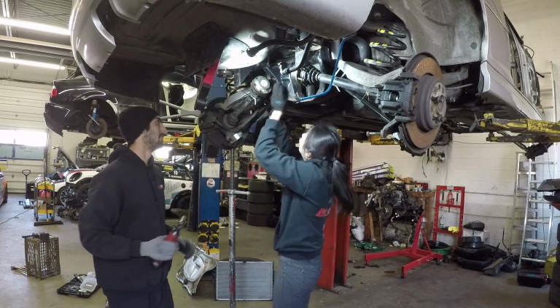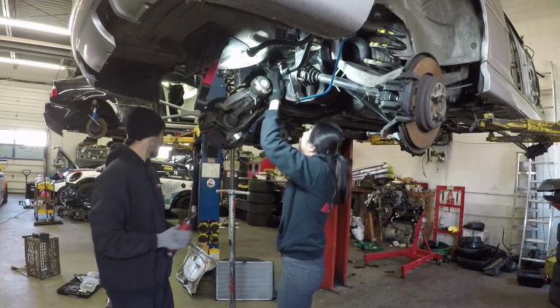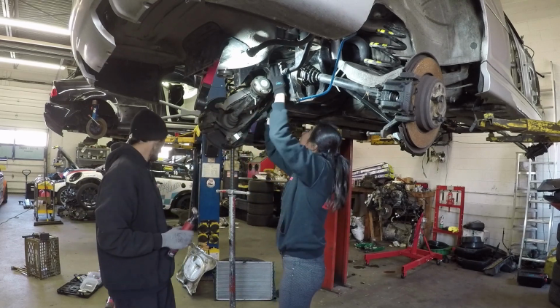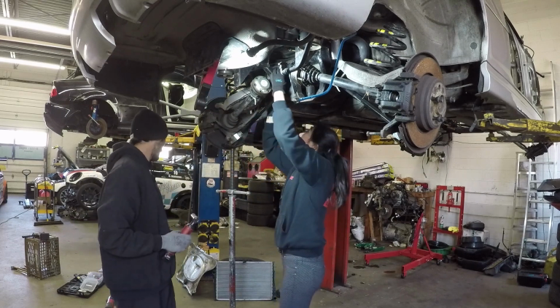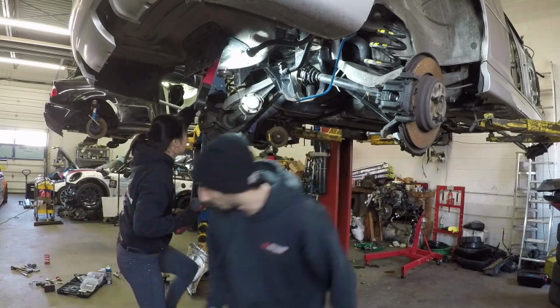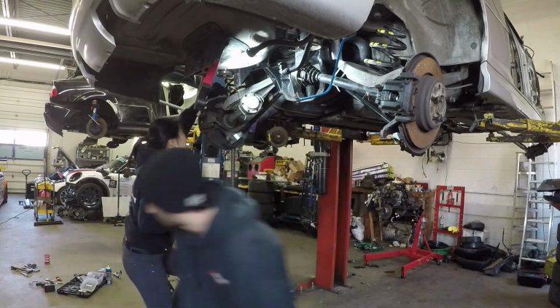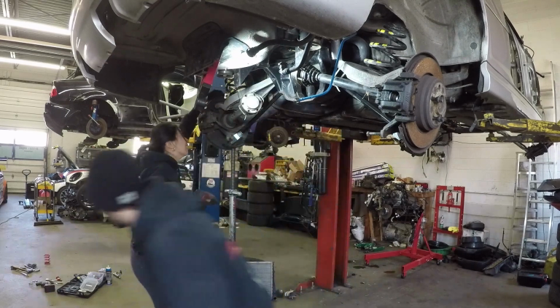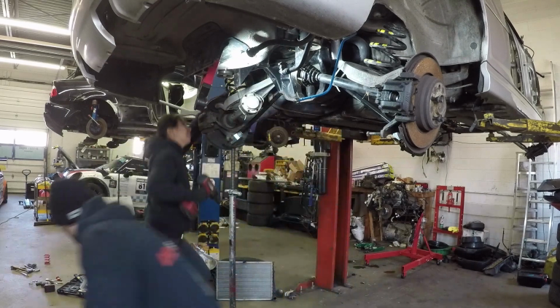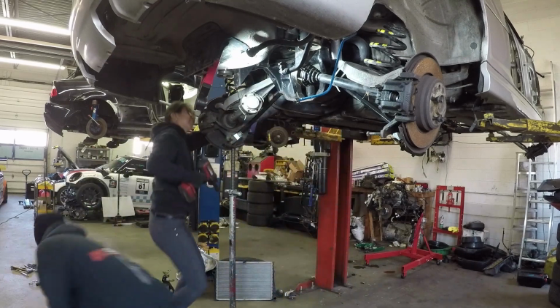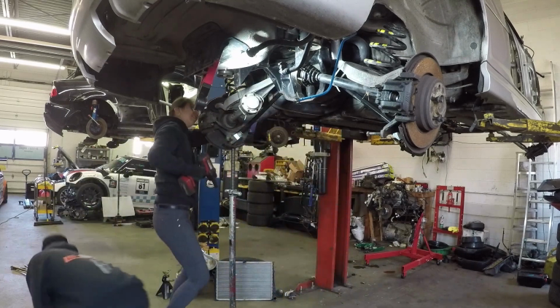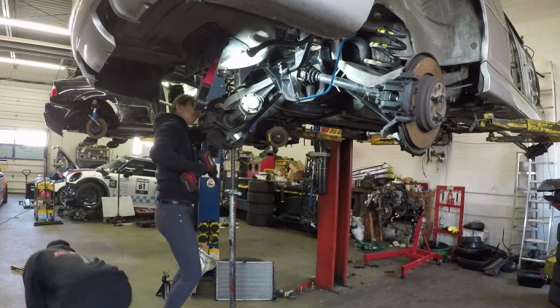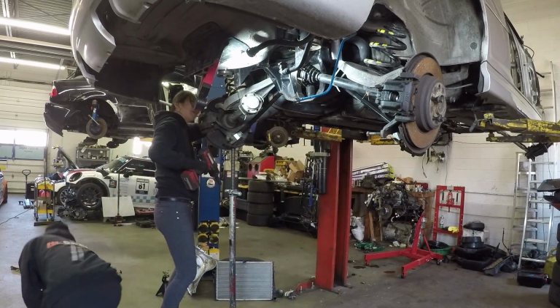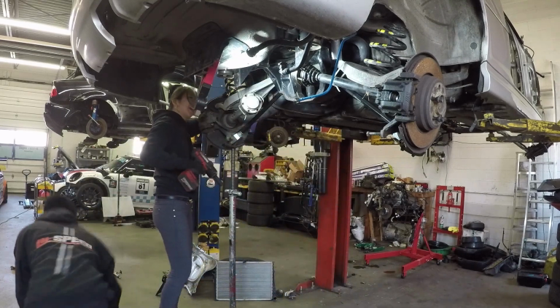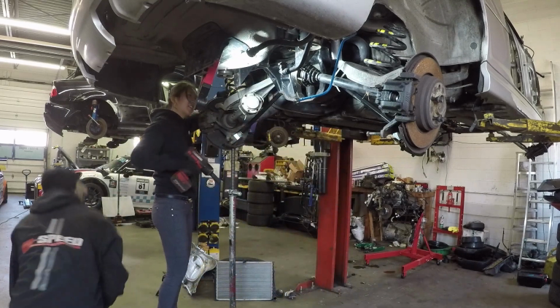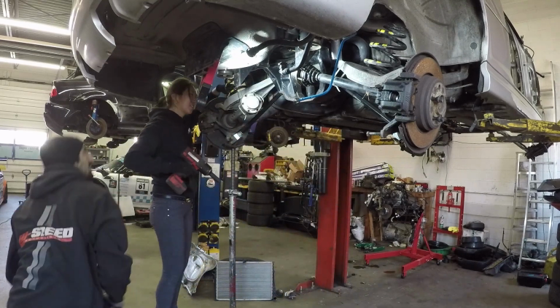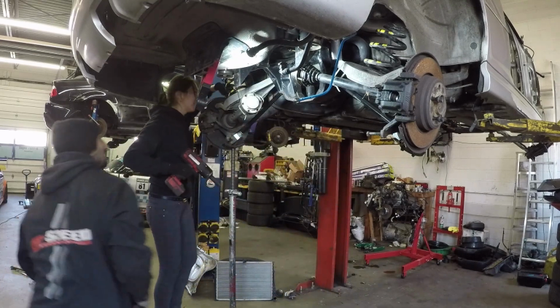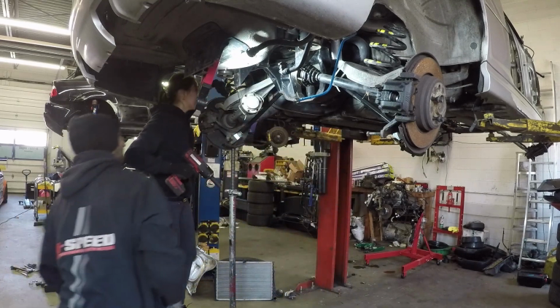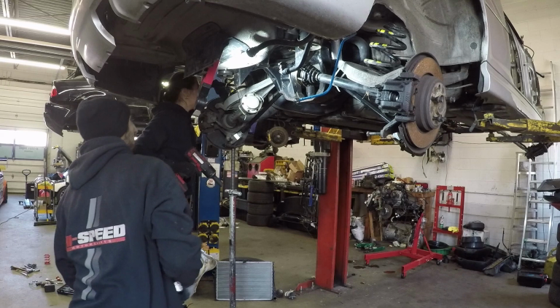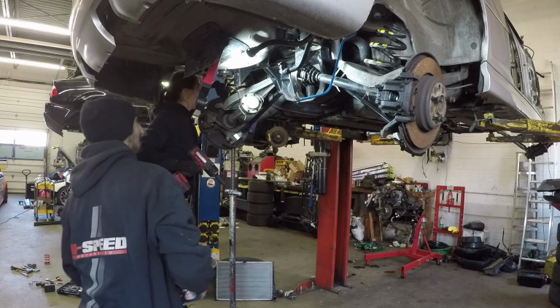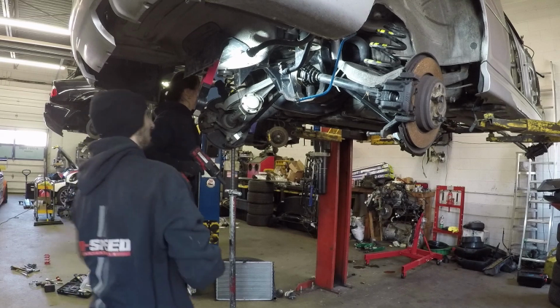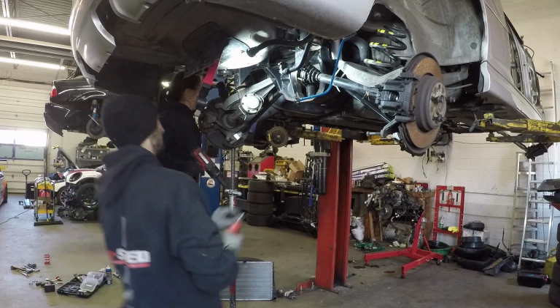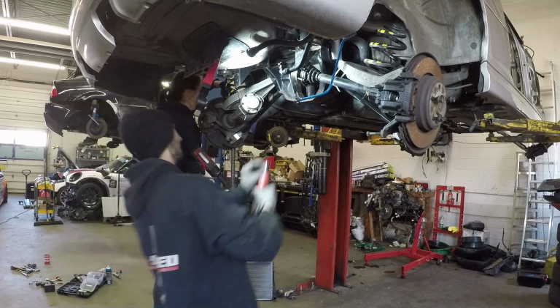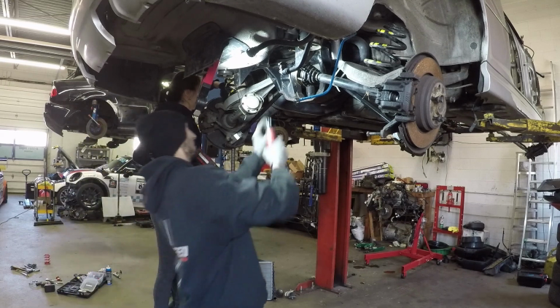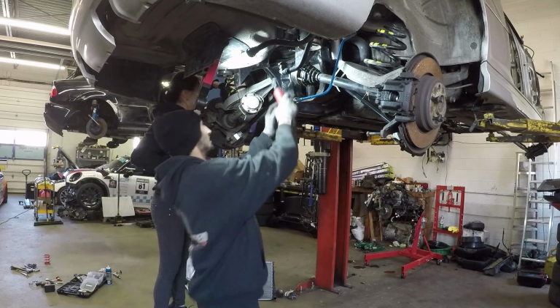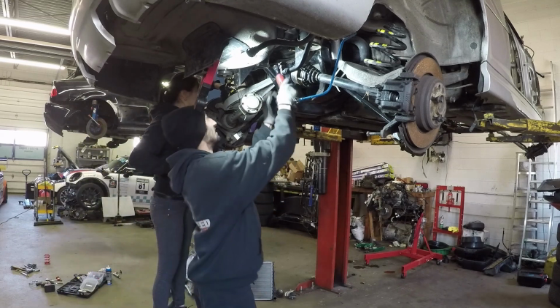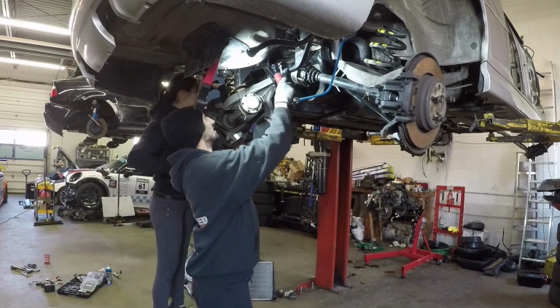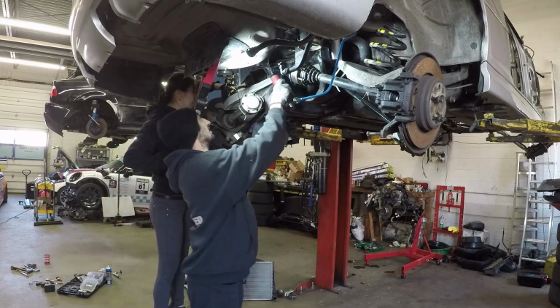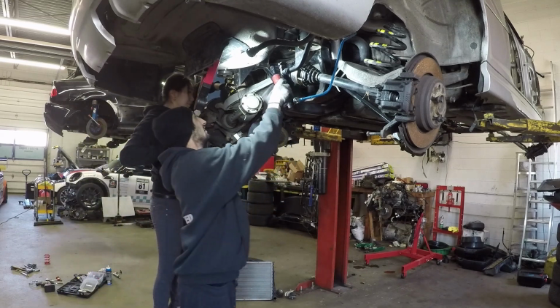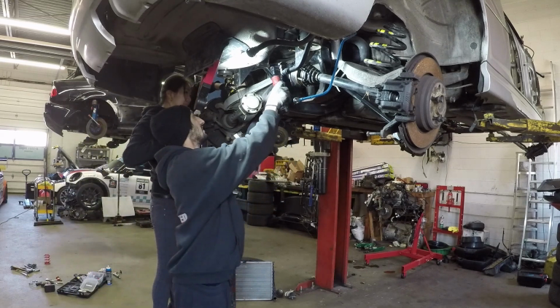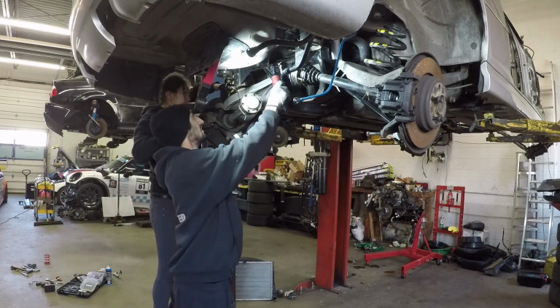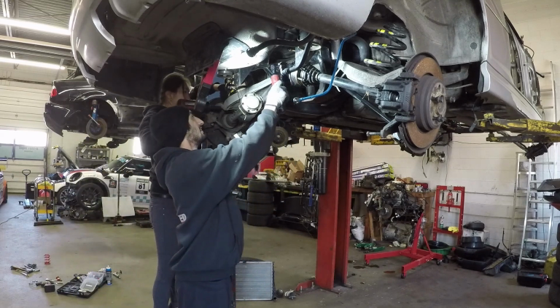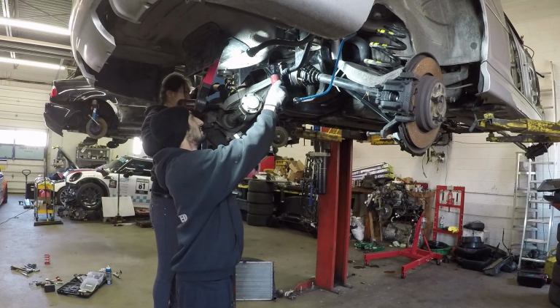Last time we ripped the roof off the E46 in preparation for a carbon fiber roof. Today we'll be doing some rear suspension work.